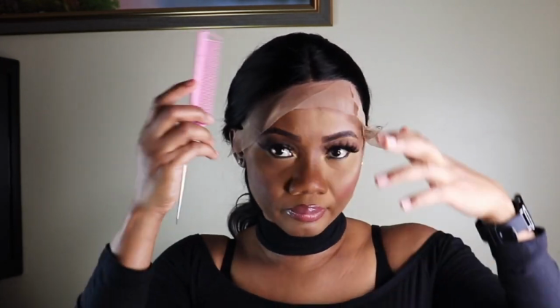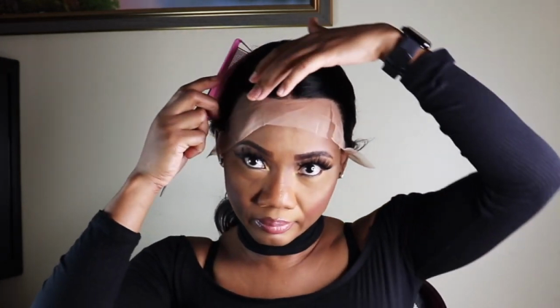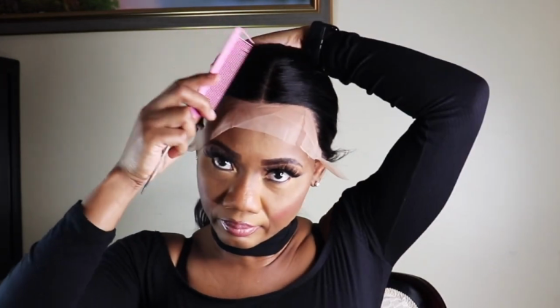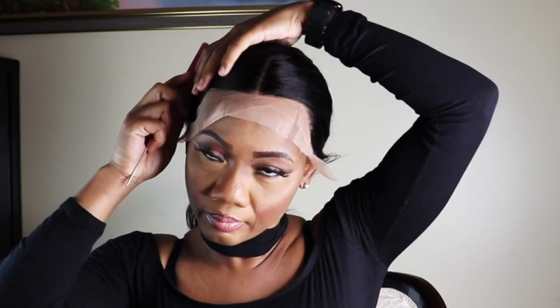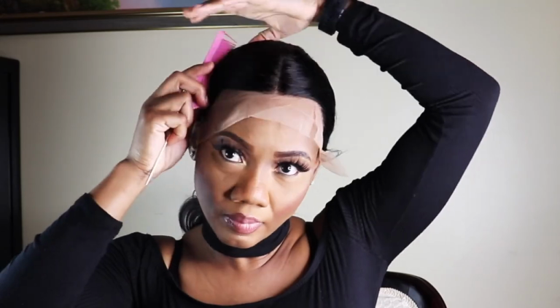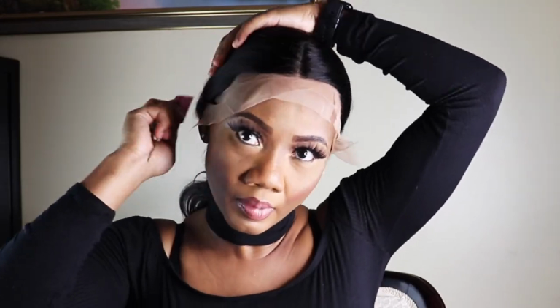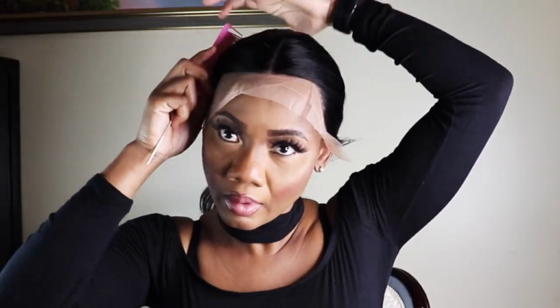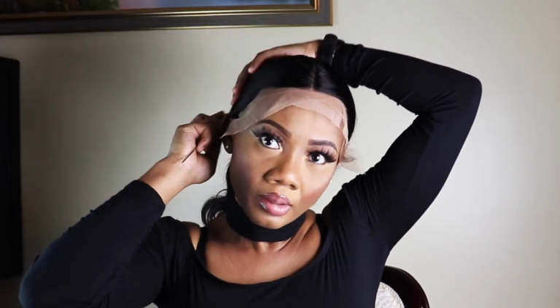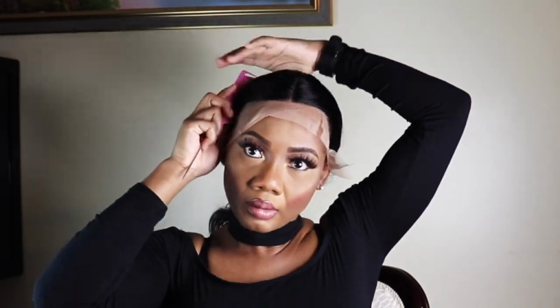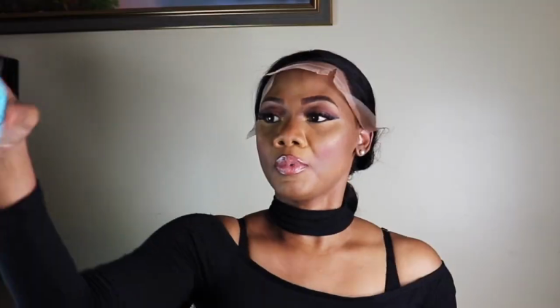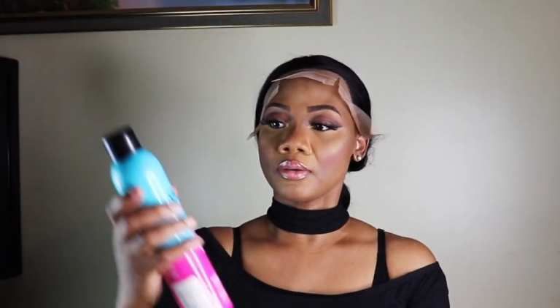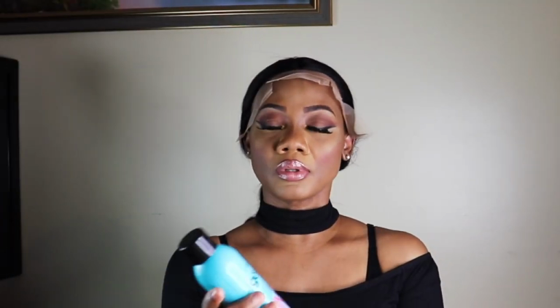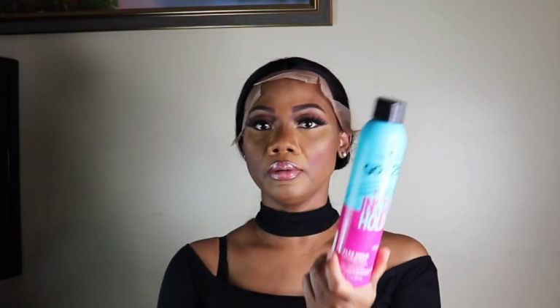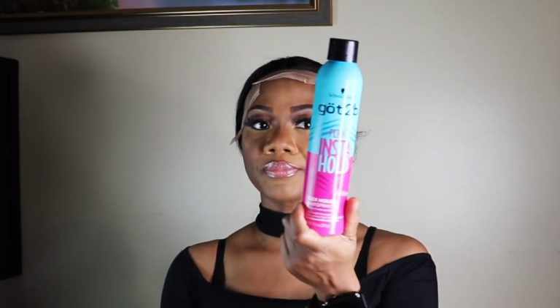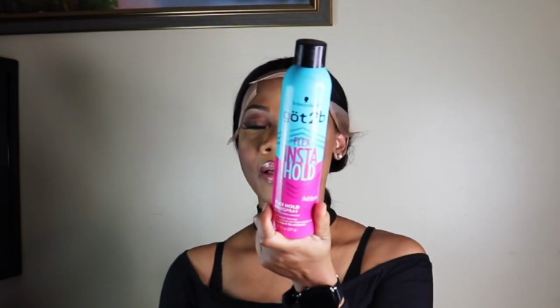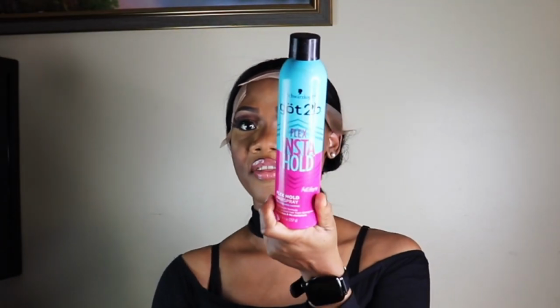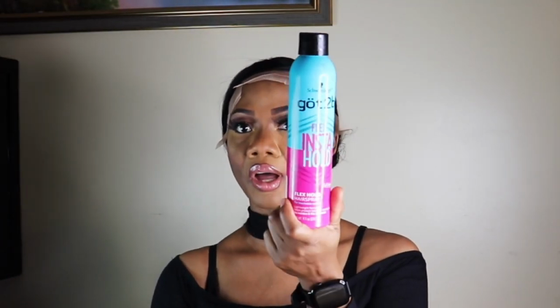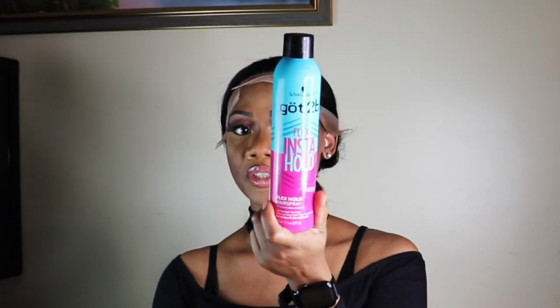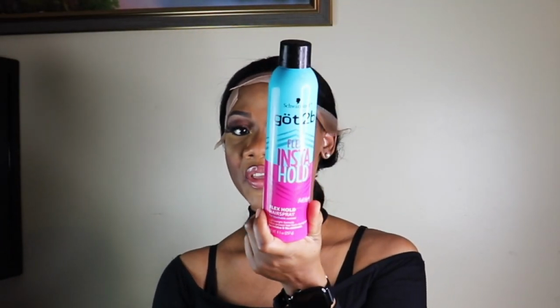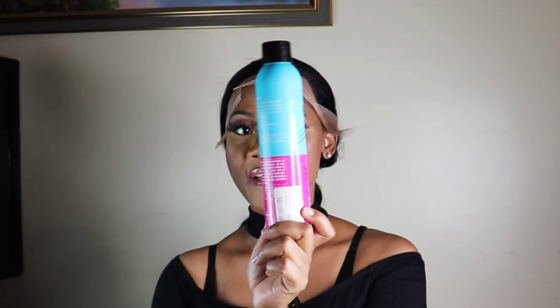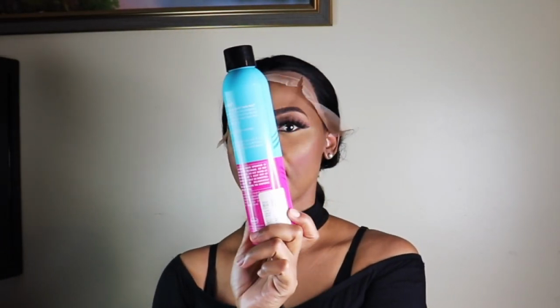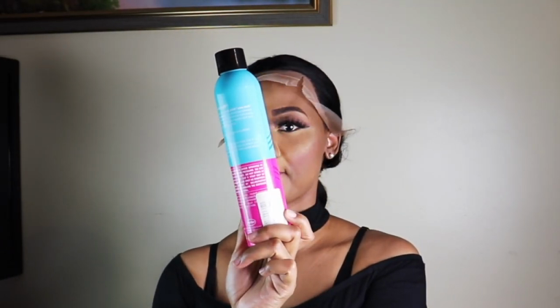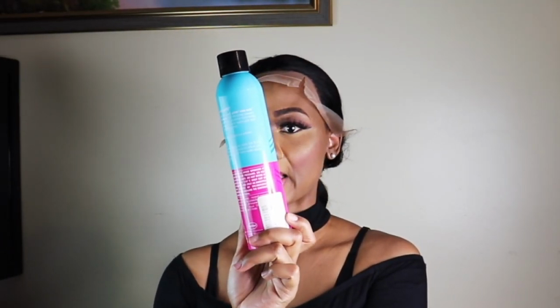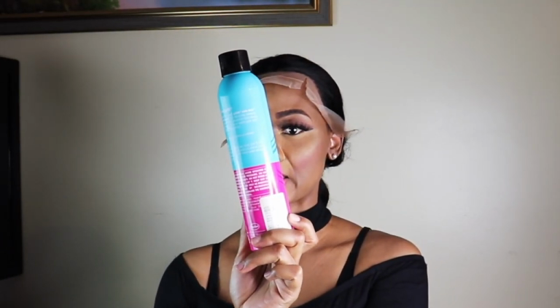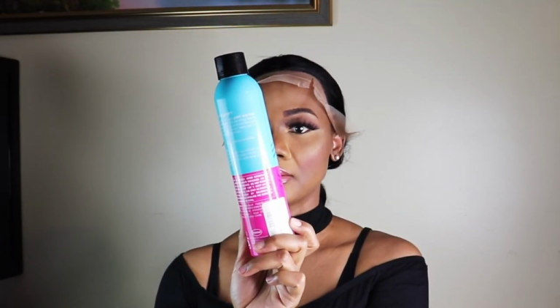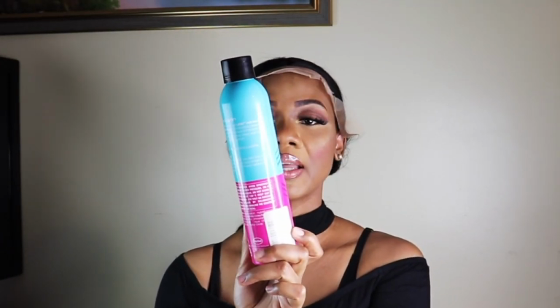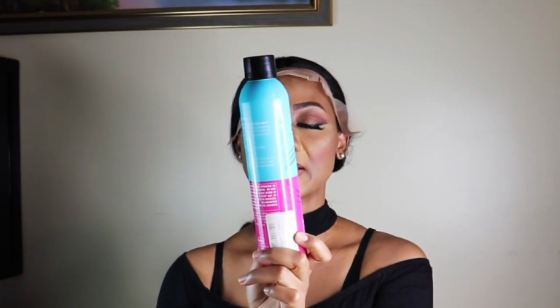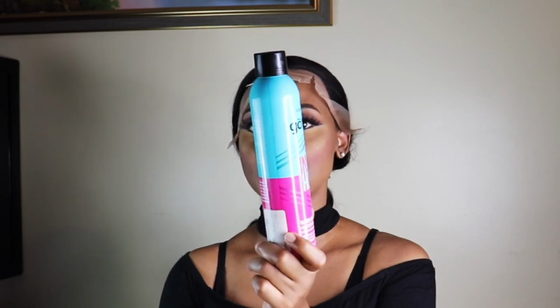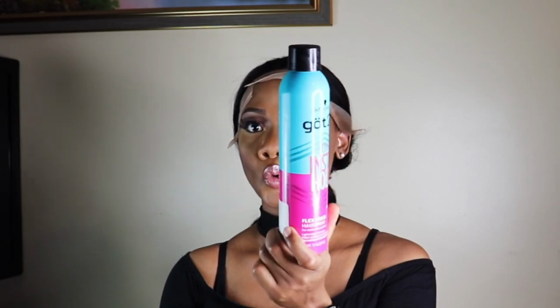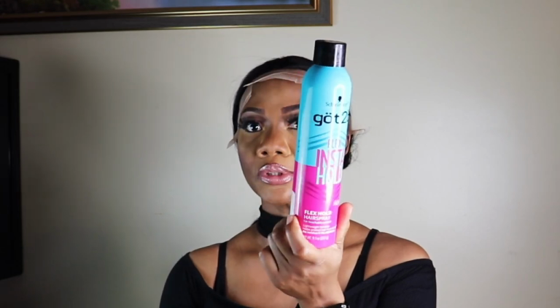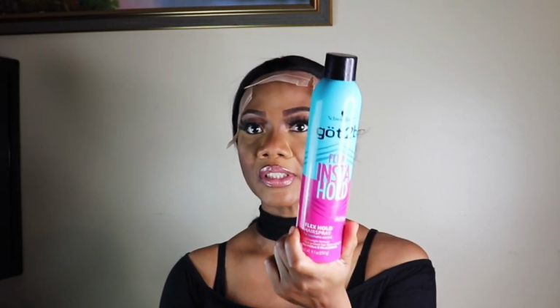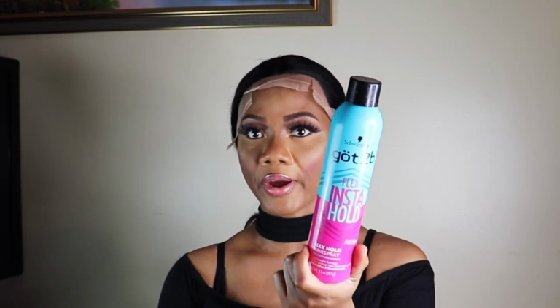So I'll be using the Got to Be Flex Instant Hold spray.